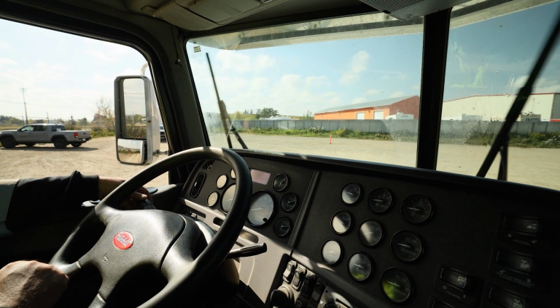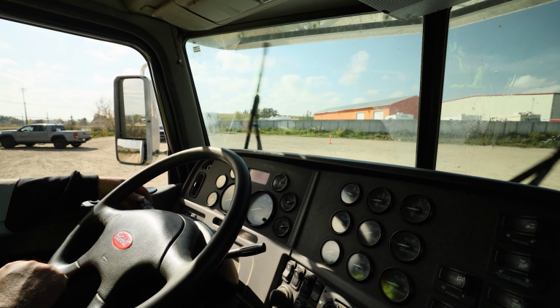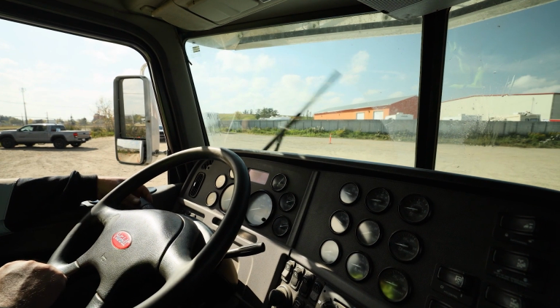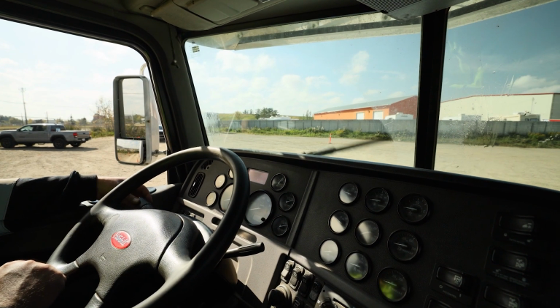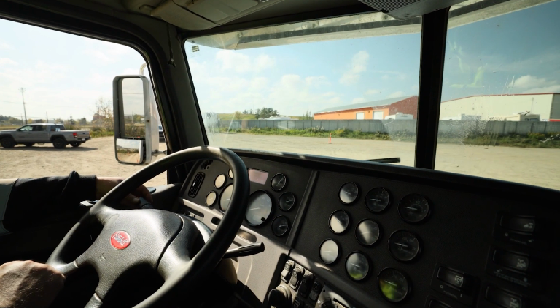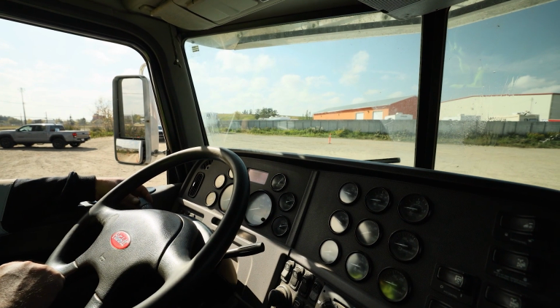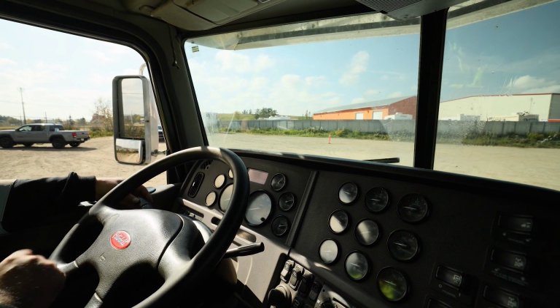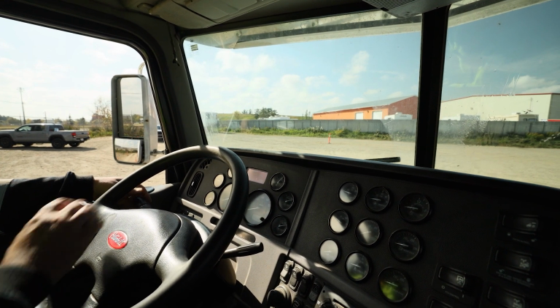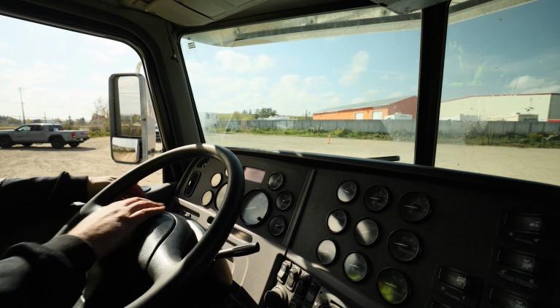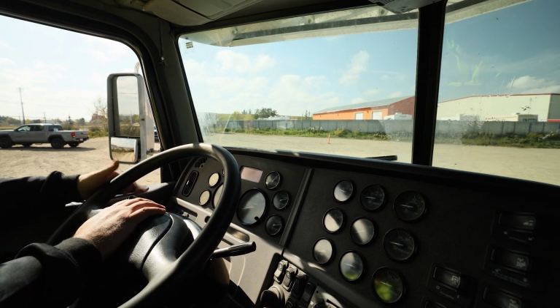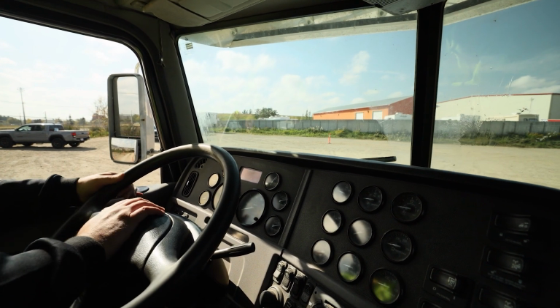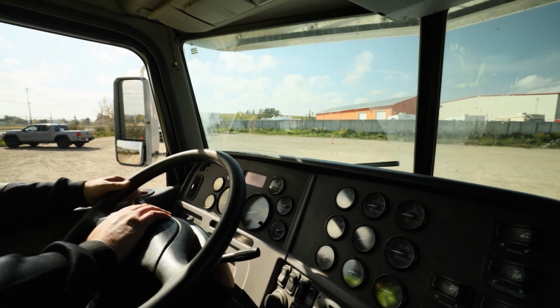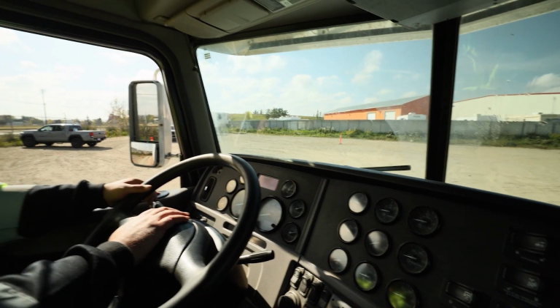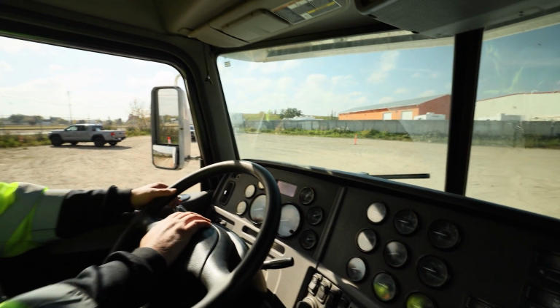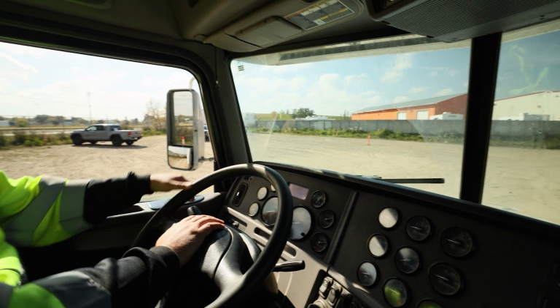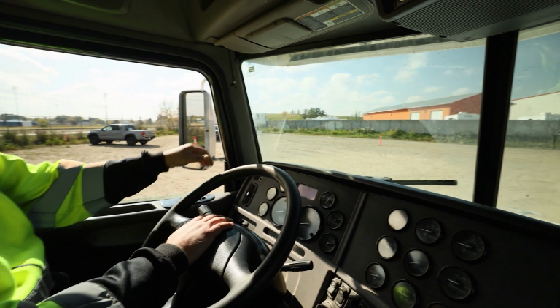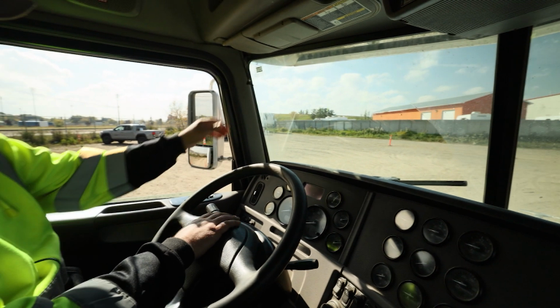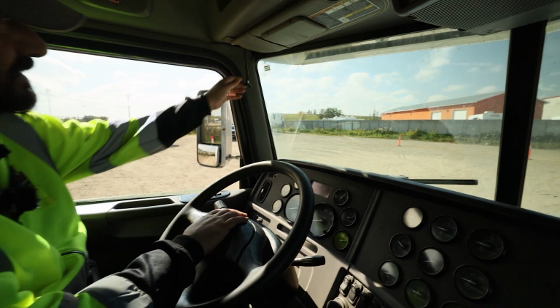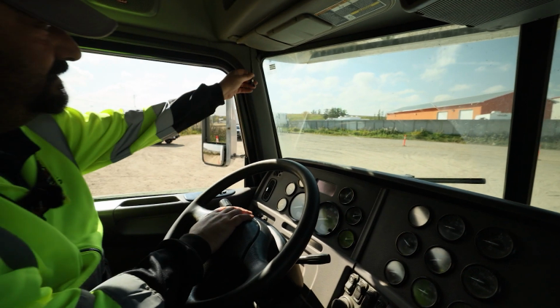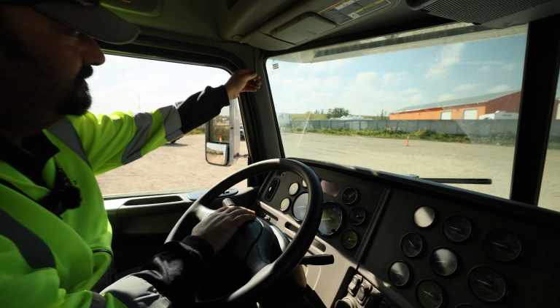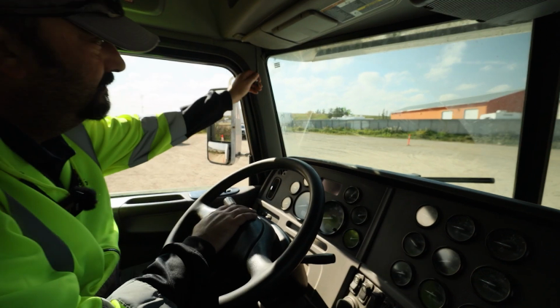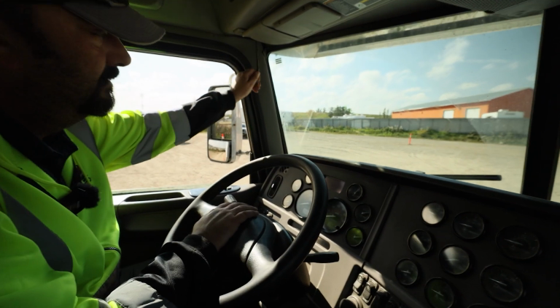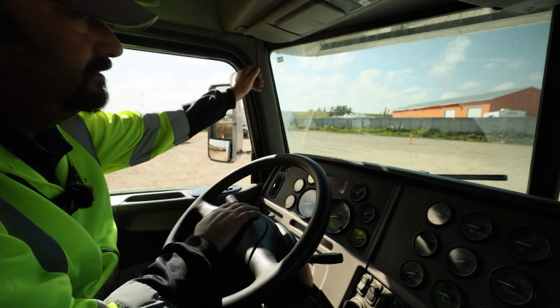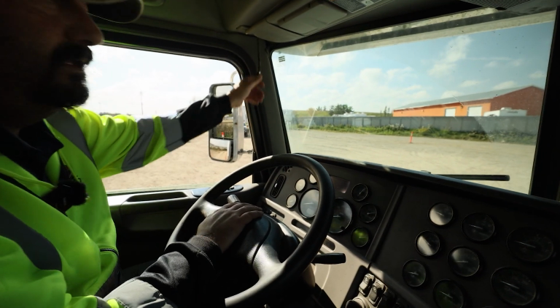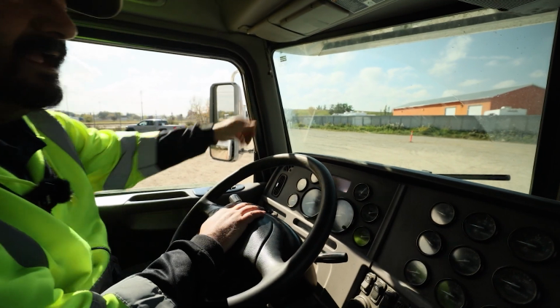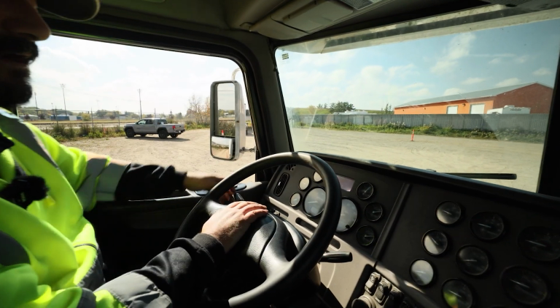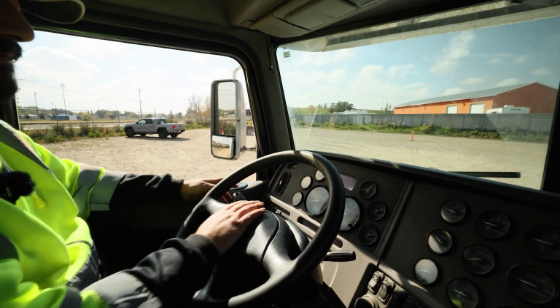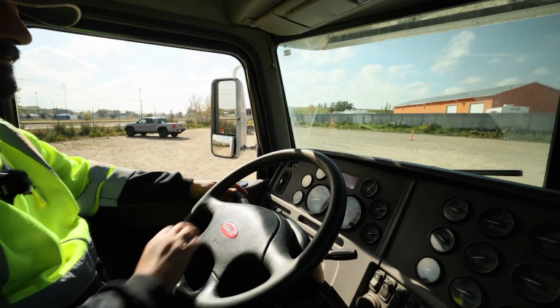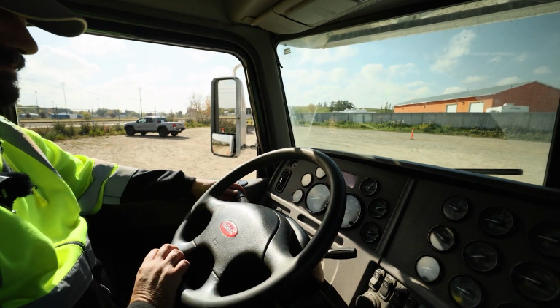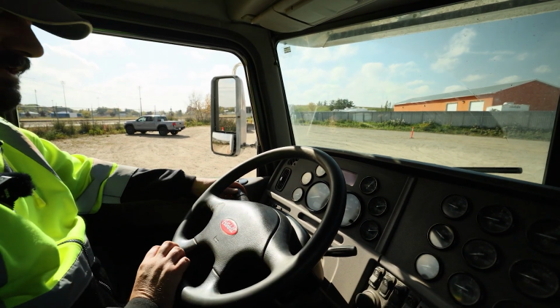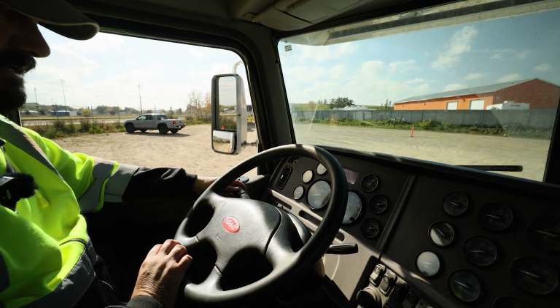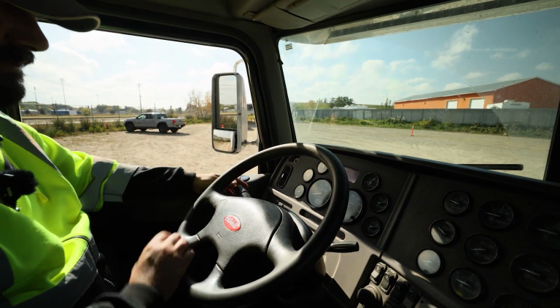We're going to check our horns are working. So electric. Air. Functioning.